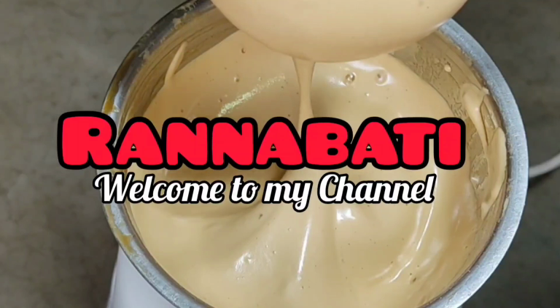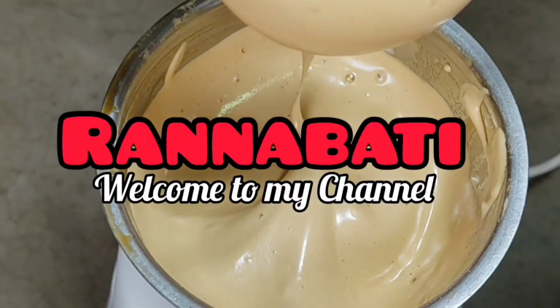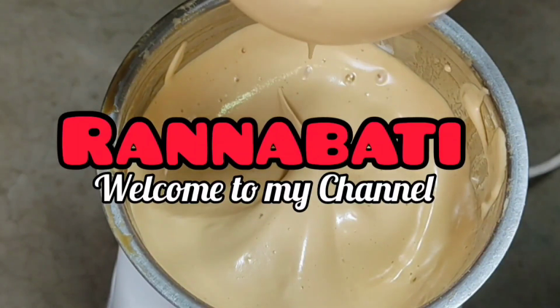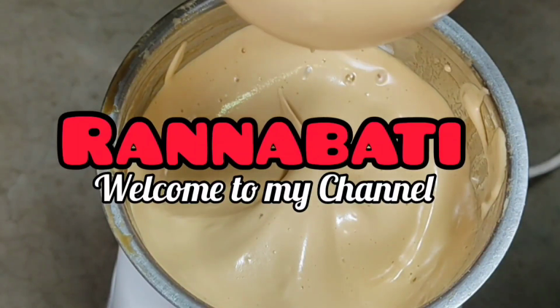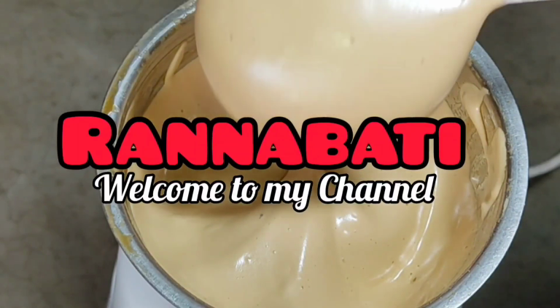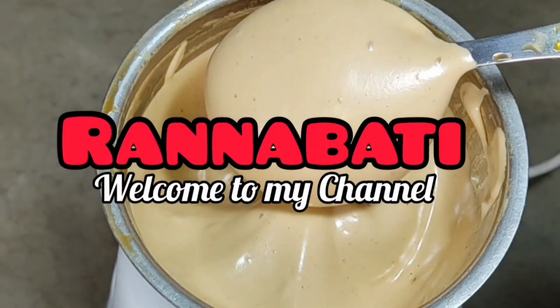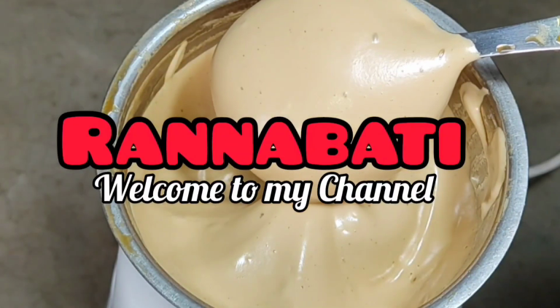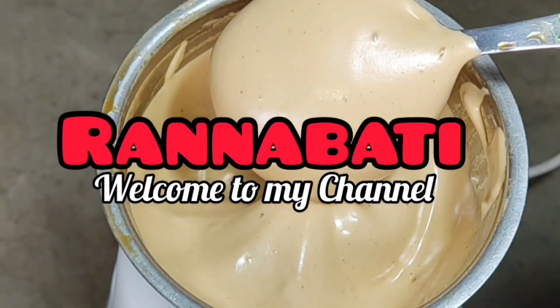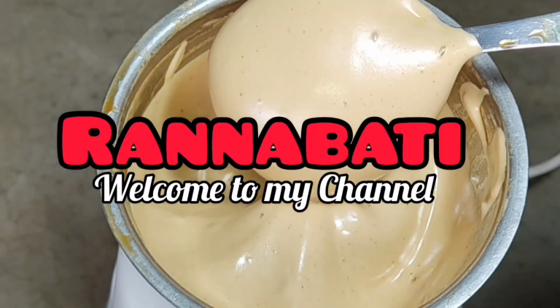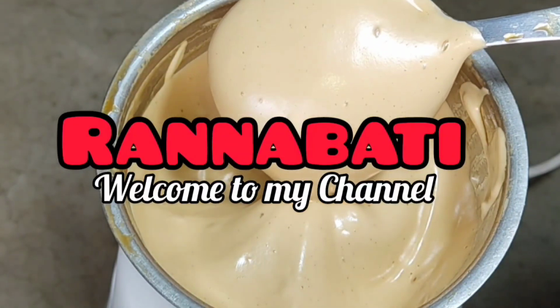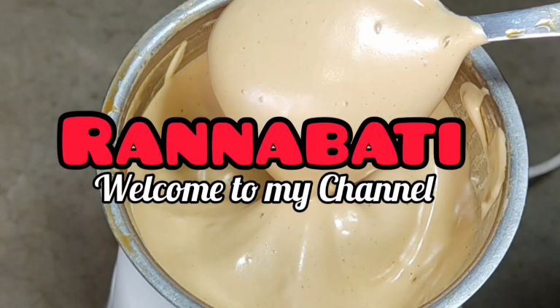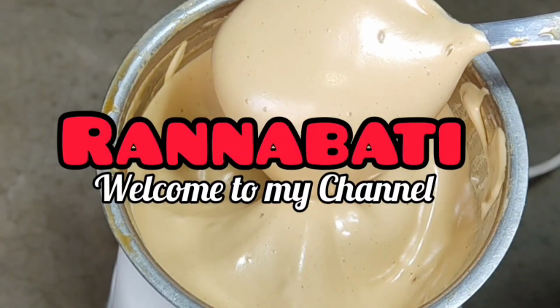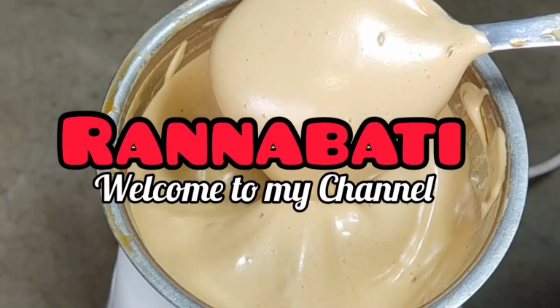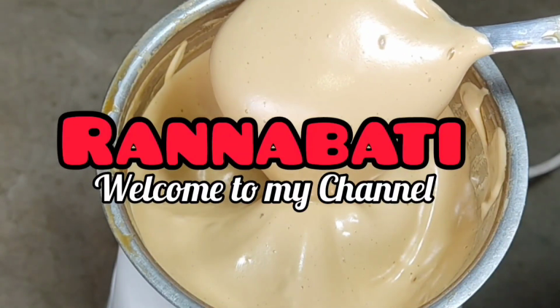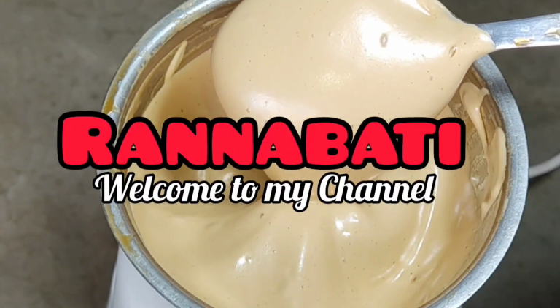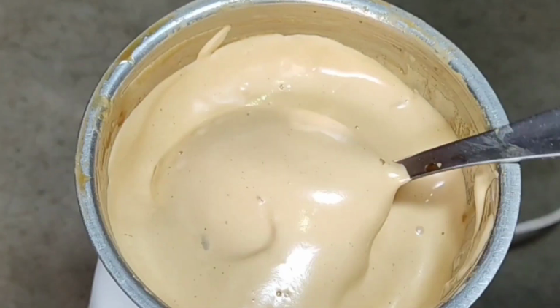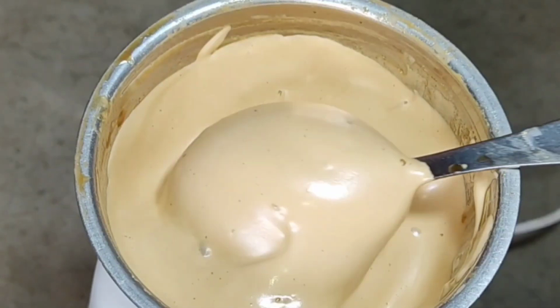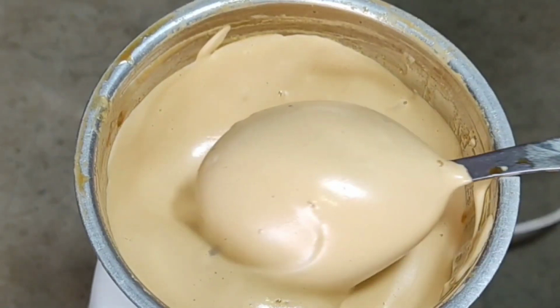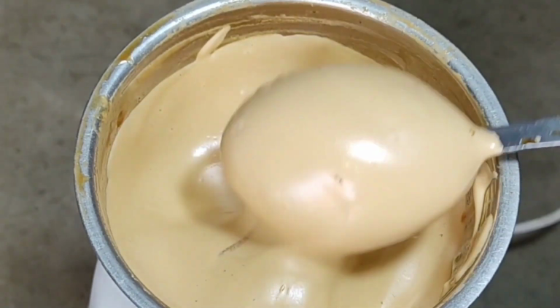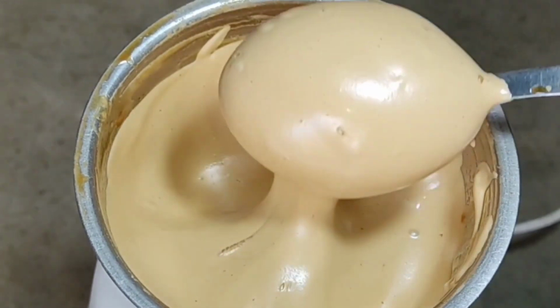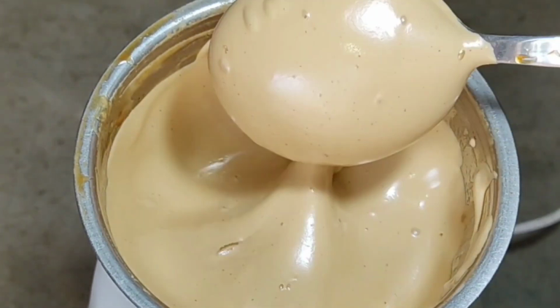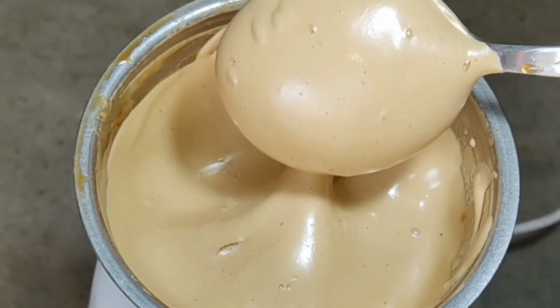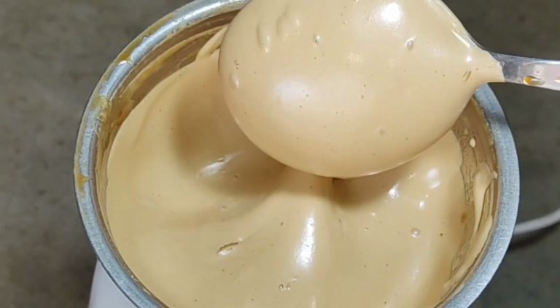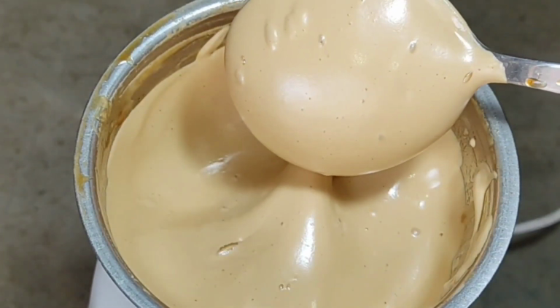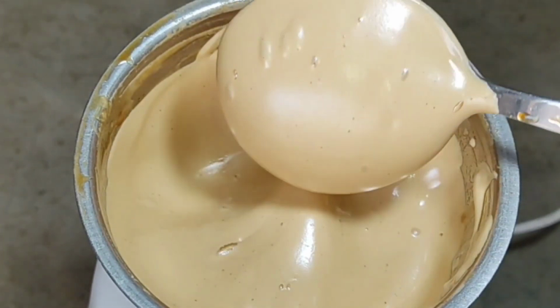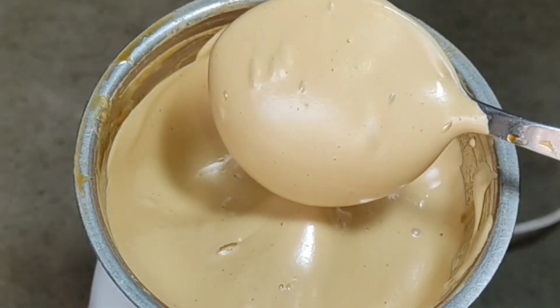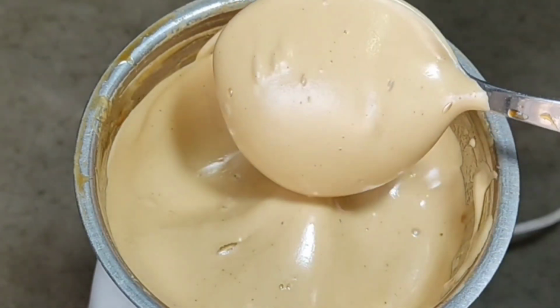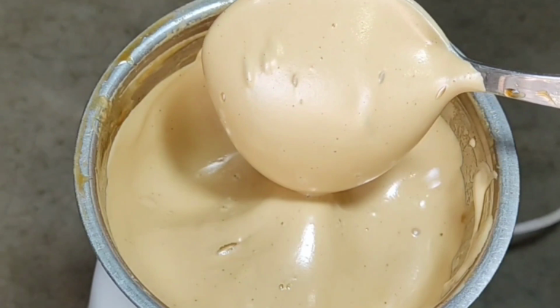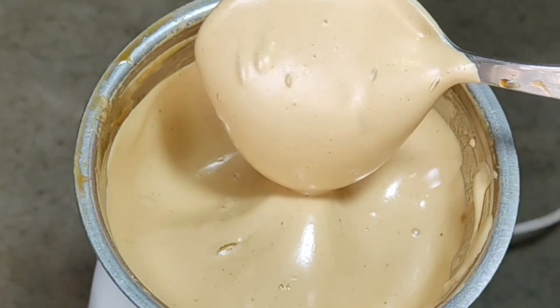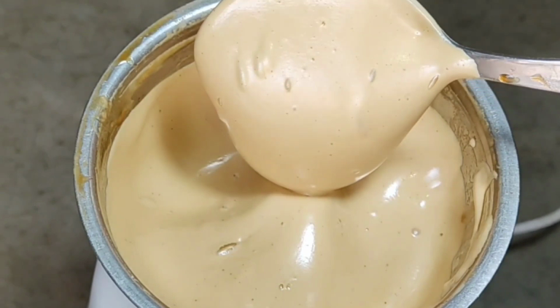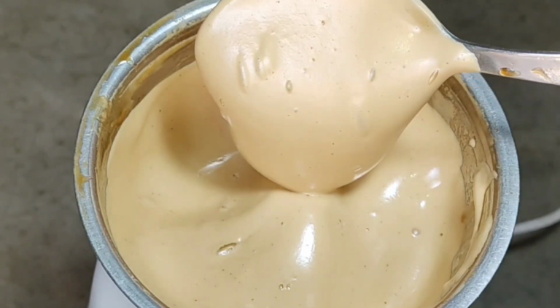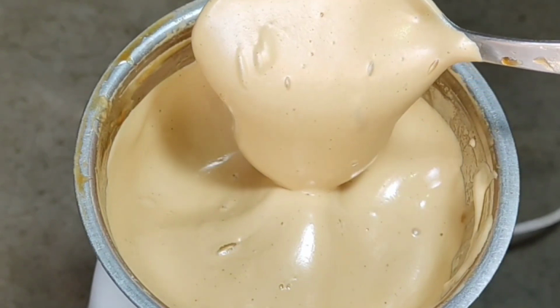Hello Guys! Welcome to my channel, Ranabati! Today's recipe is Cold Coffee.